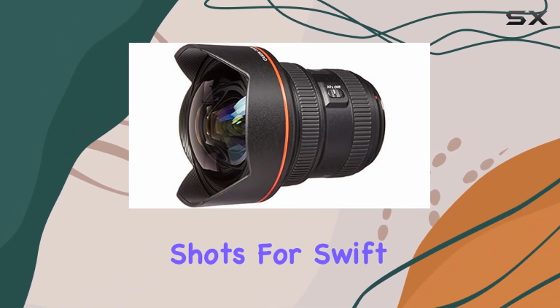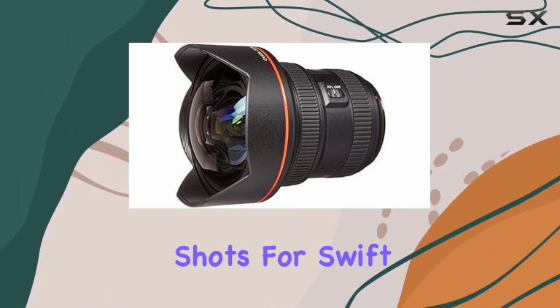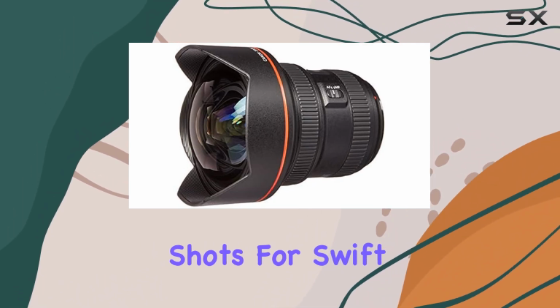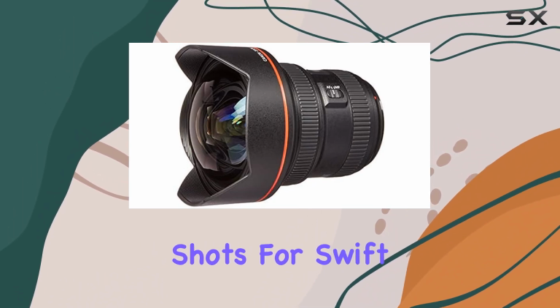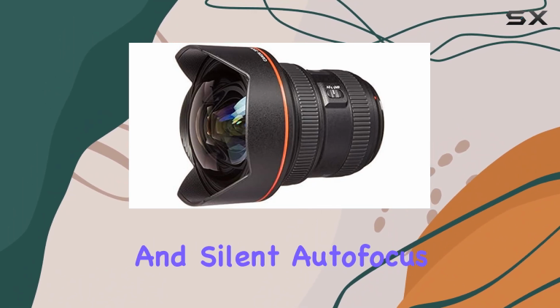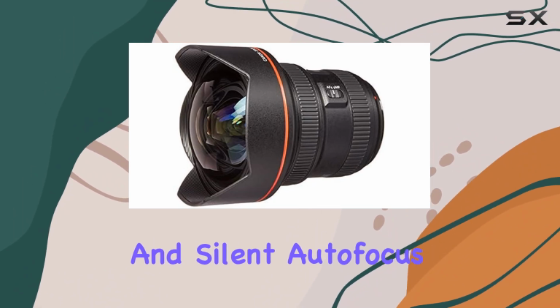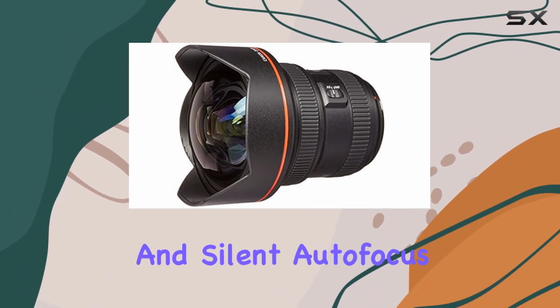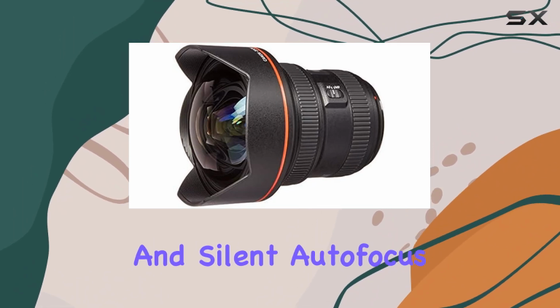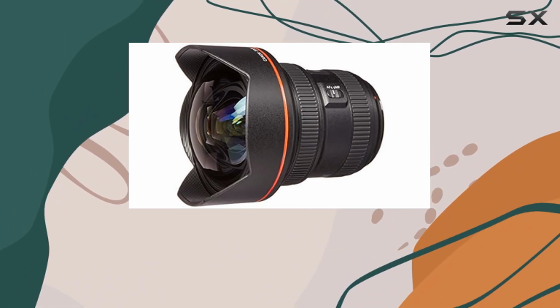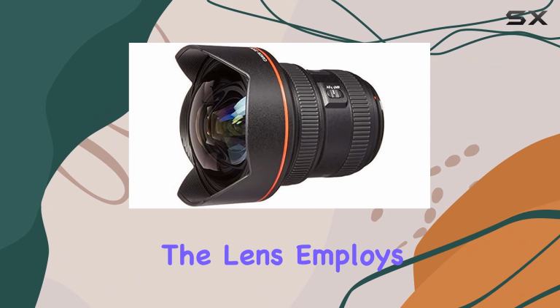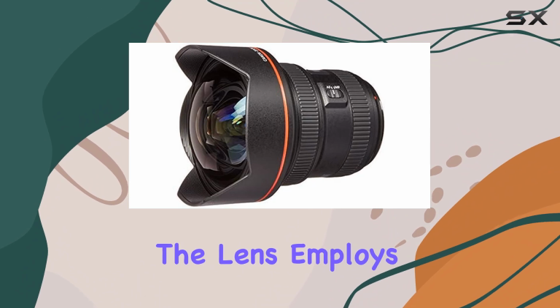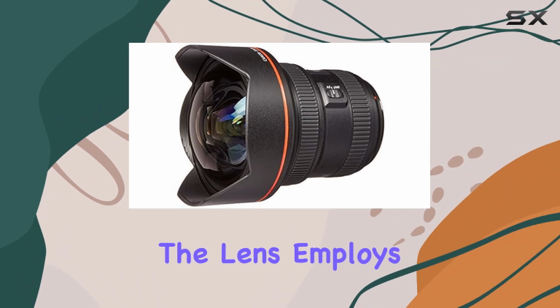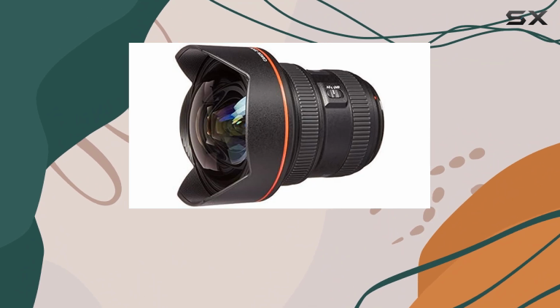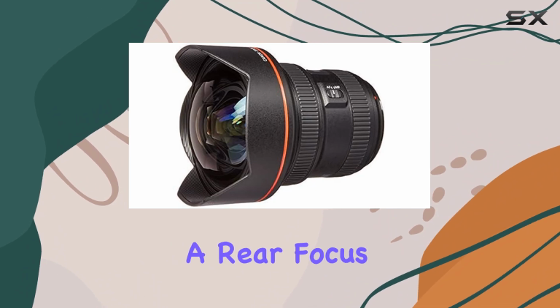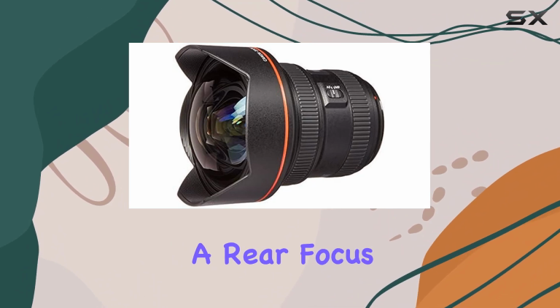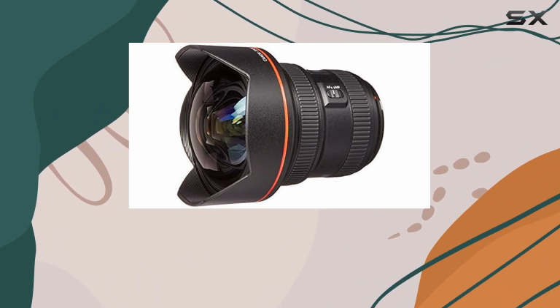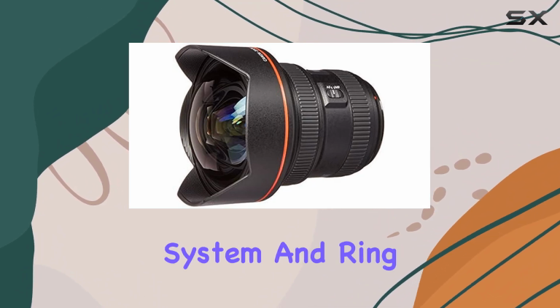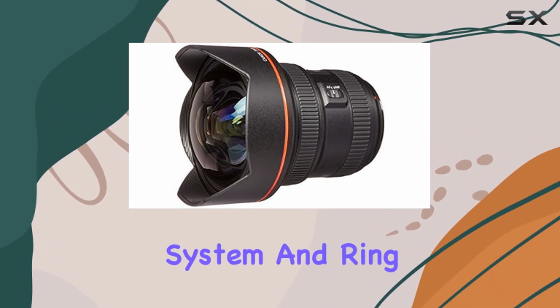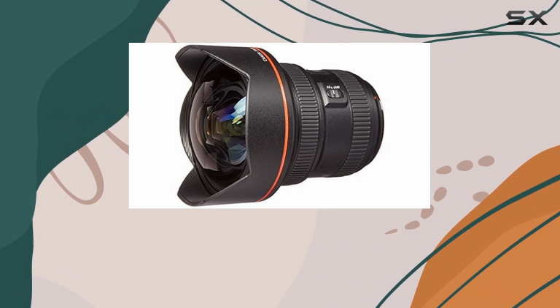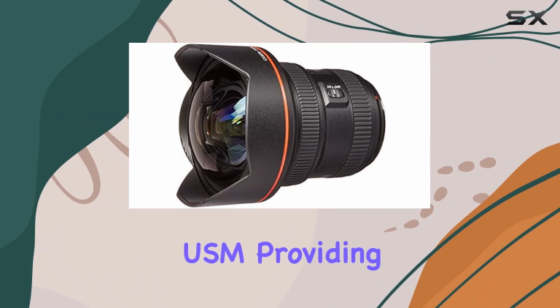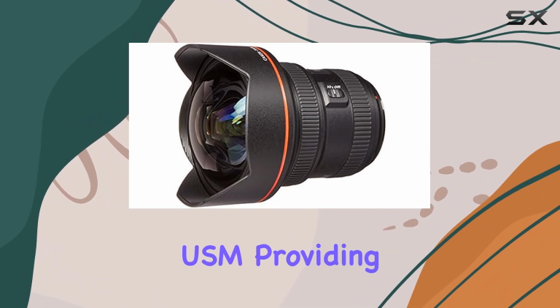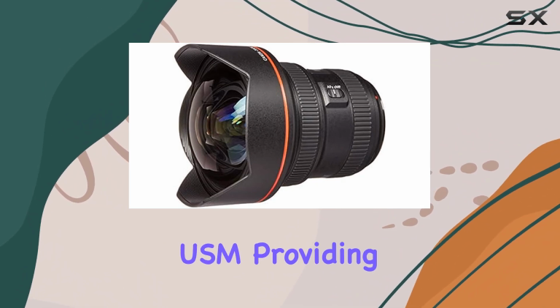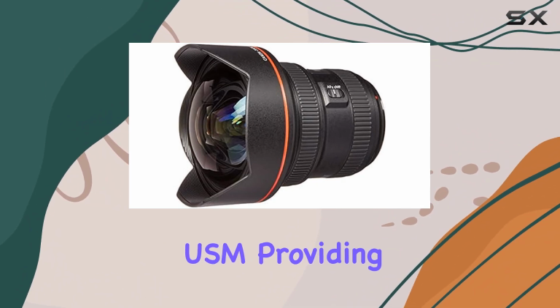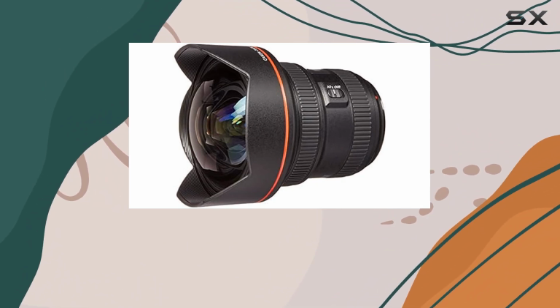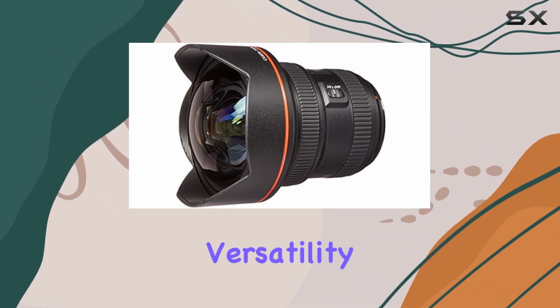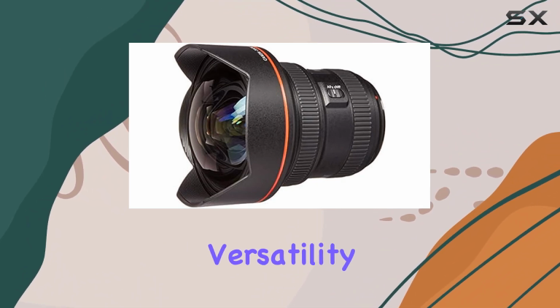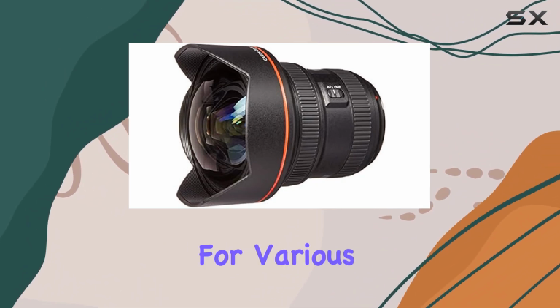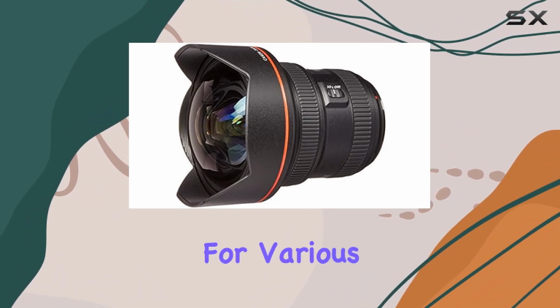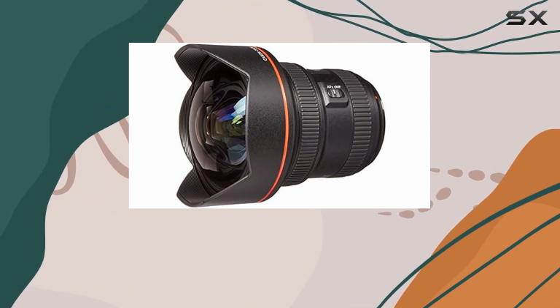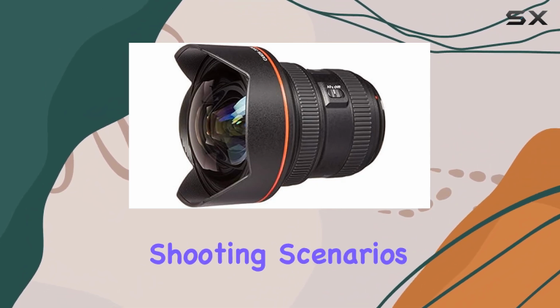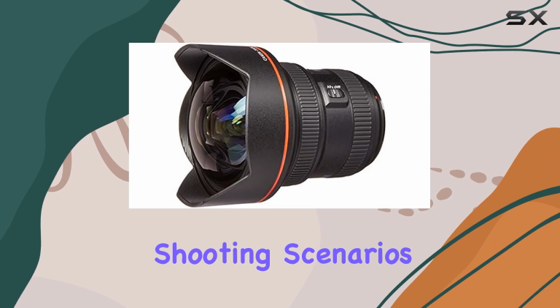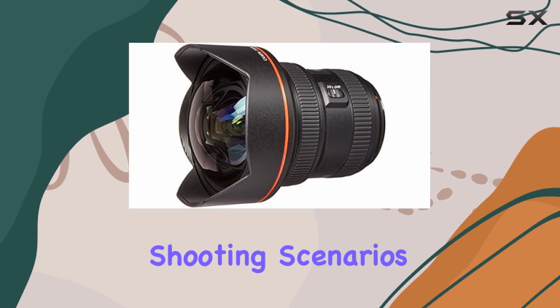For swift and silent autofocus, the lens employs a rear focus system and ring USM, providing versatility for various shooting scenarios.